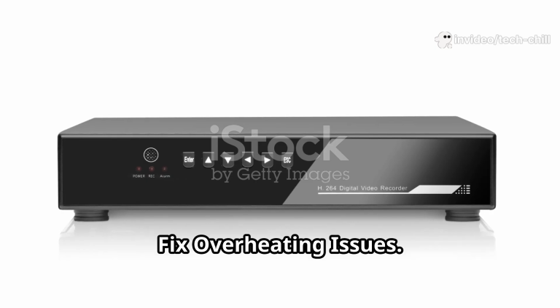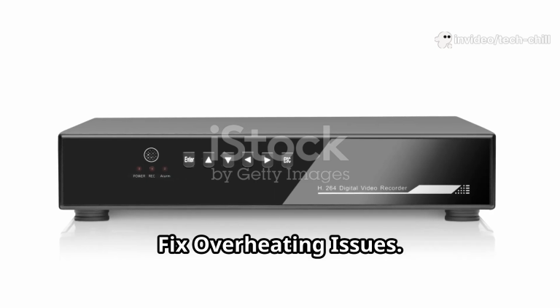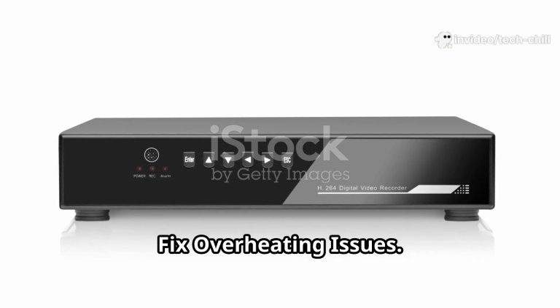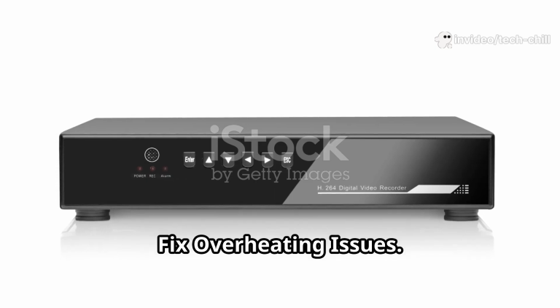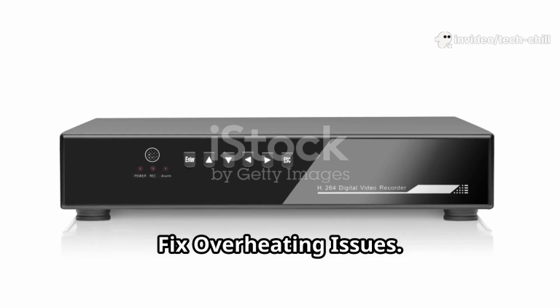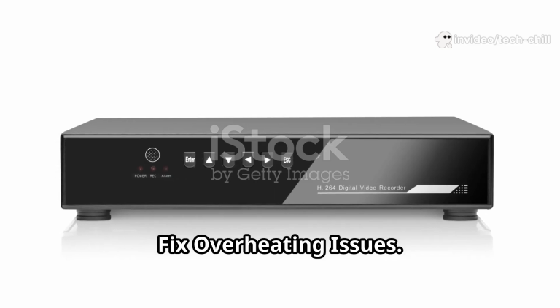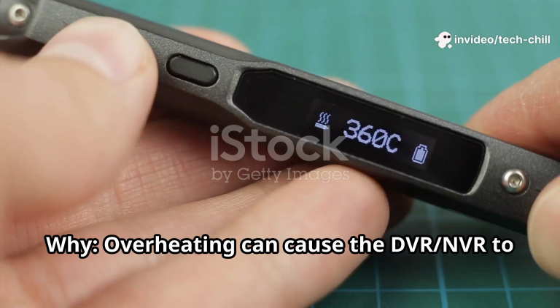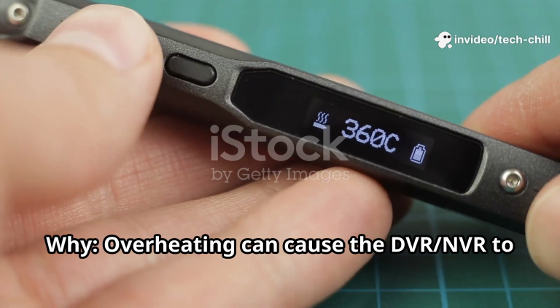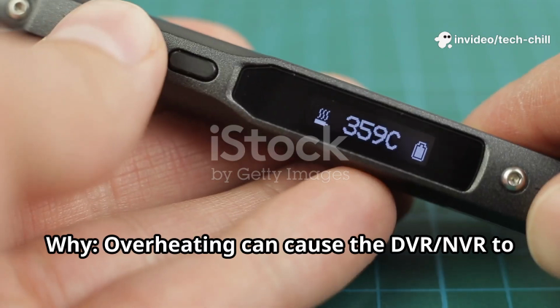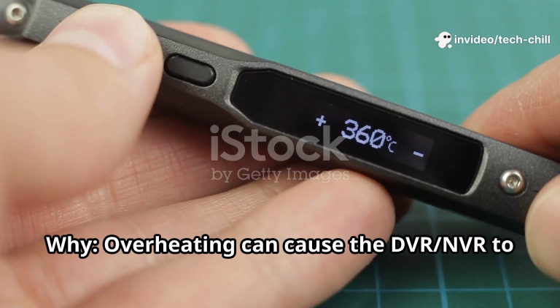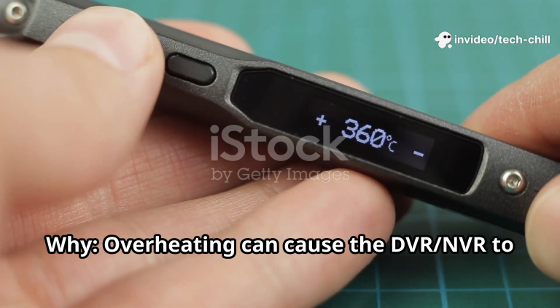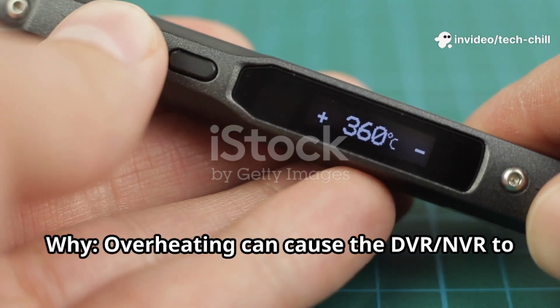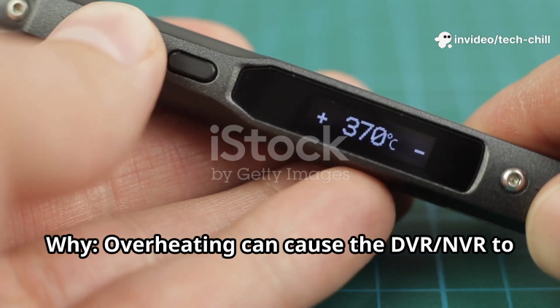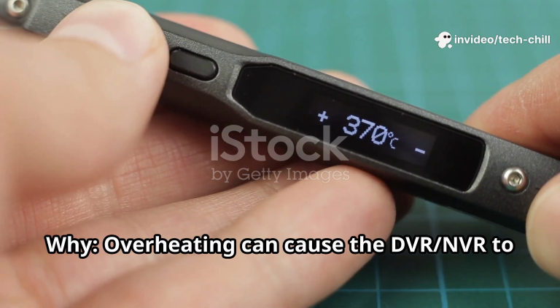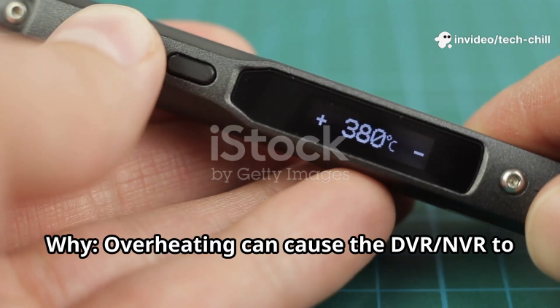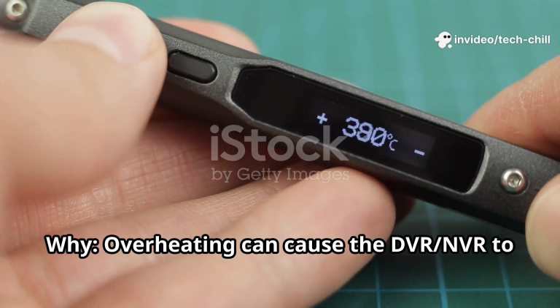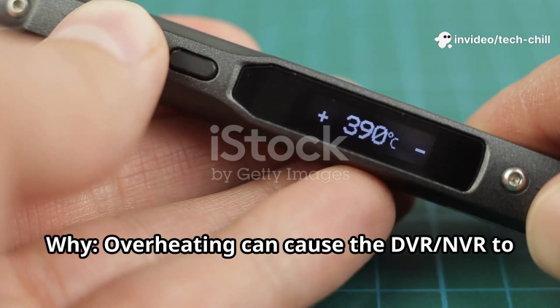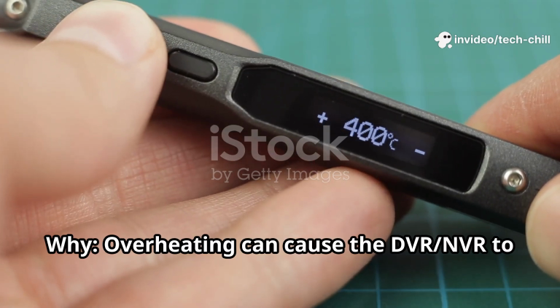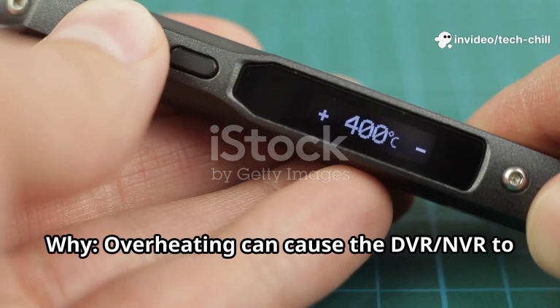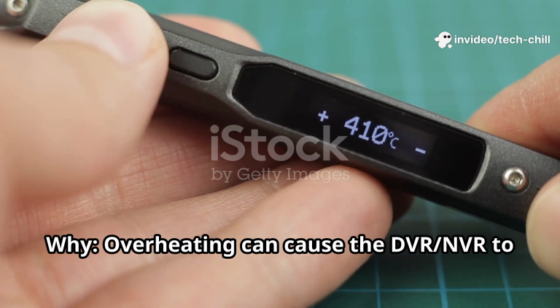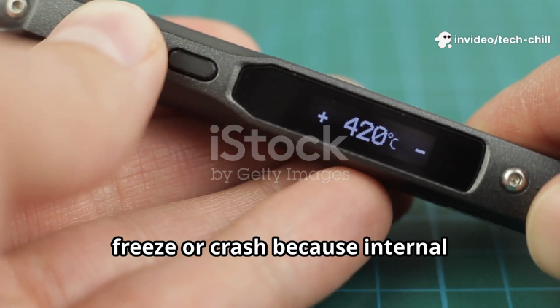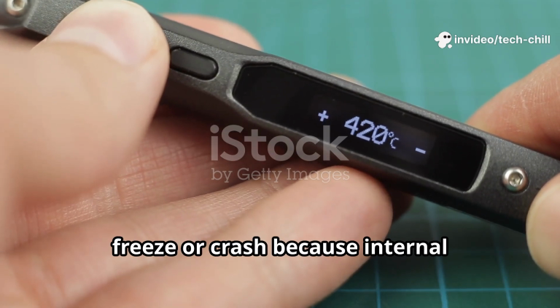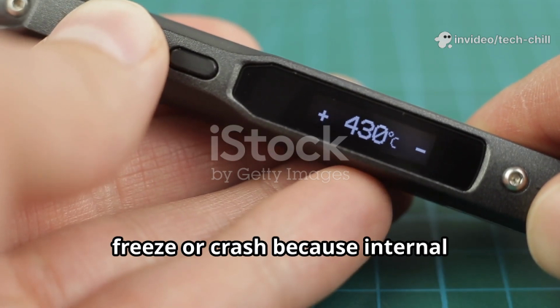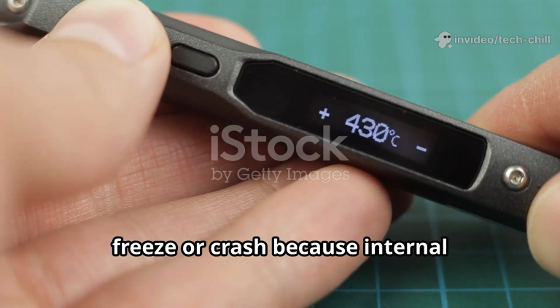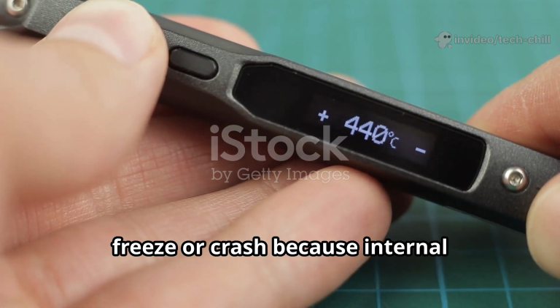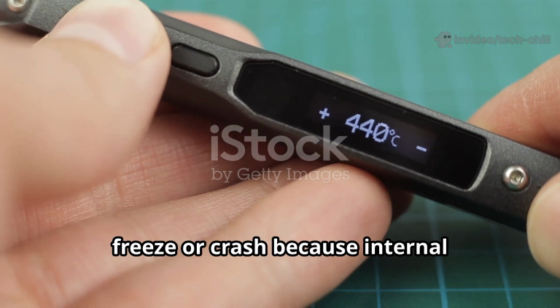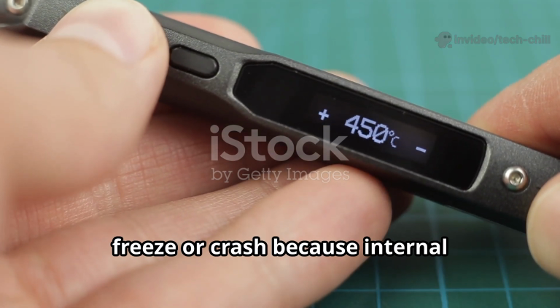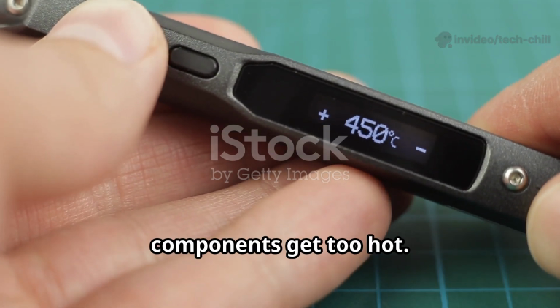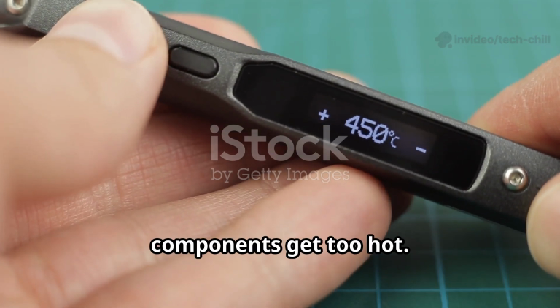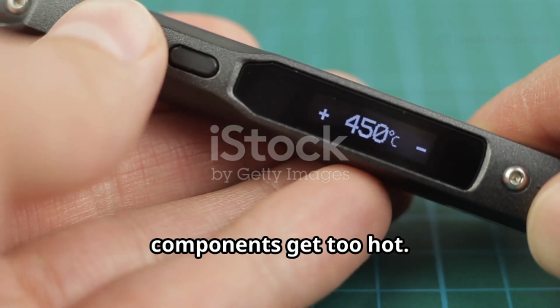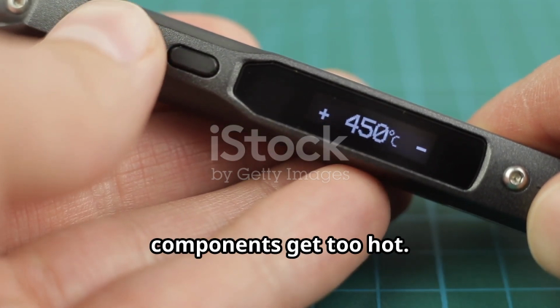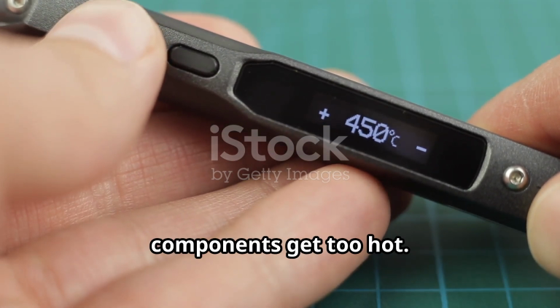Fix overheating issues. Overheating can cause the DVR-NVR to freeze or crash because internal components get too hot.